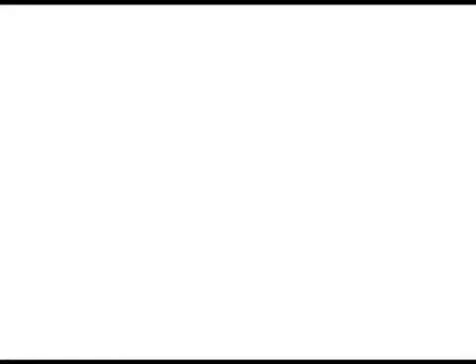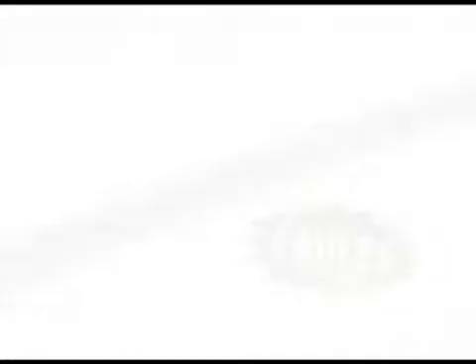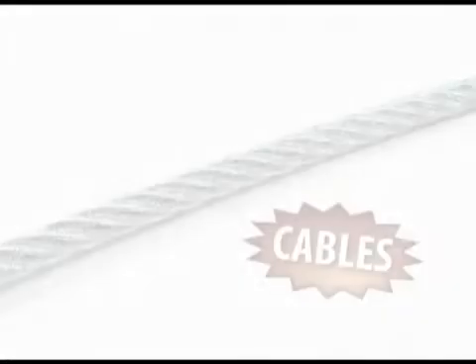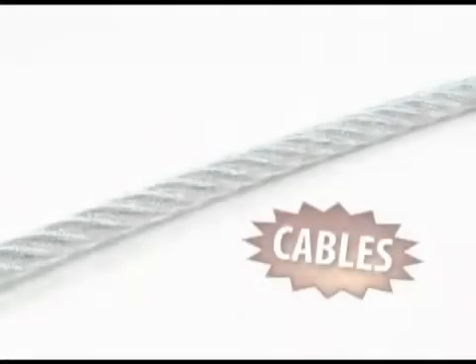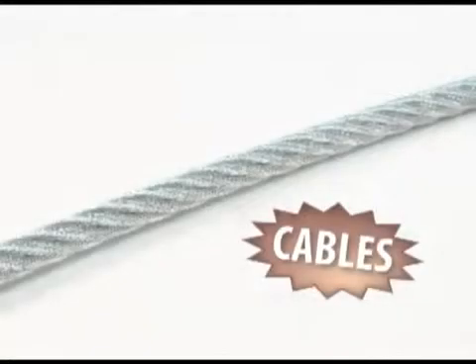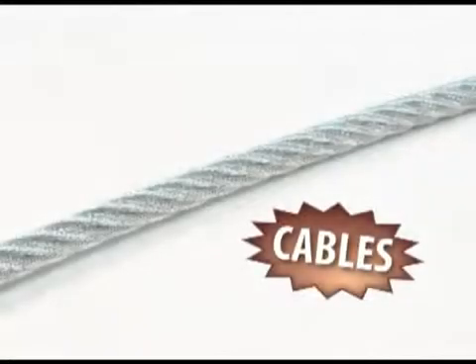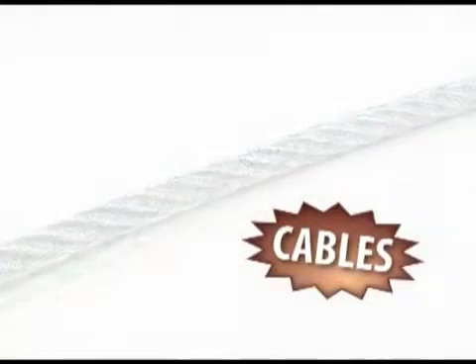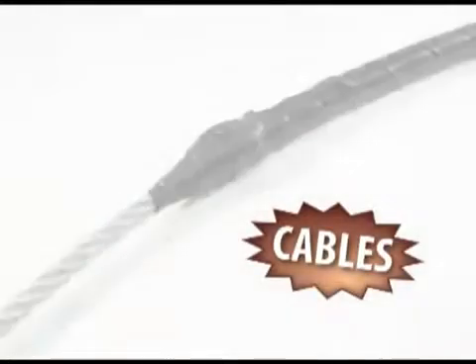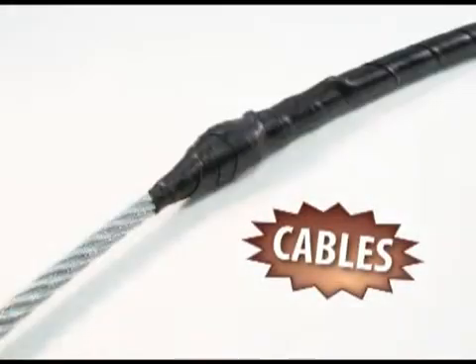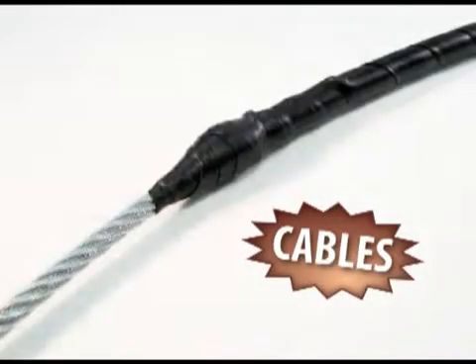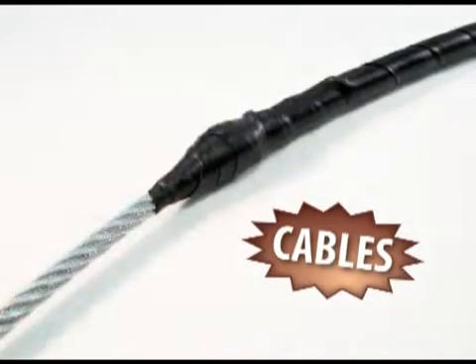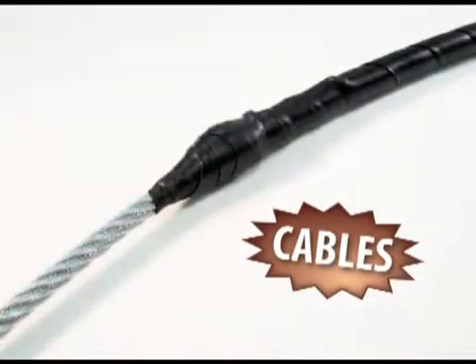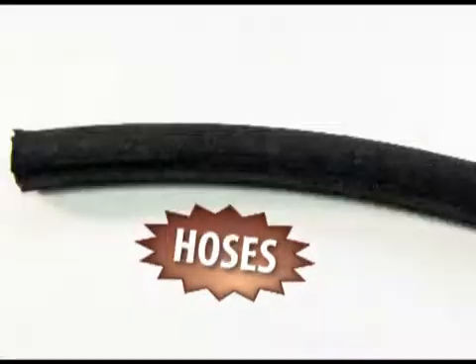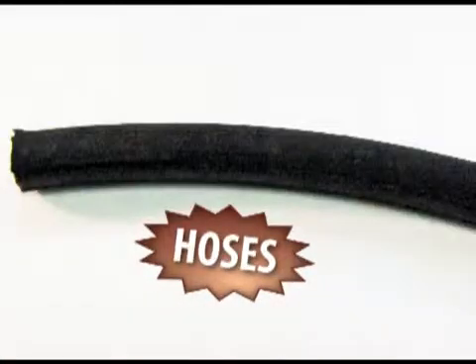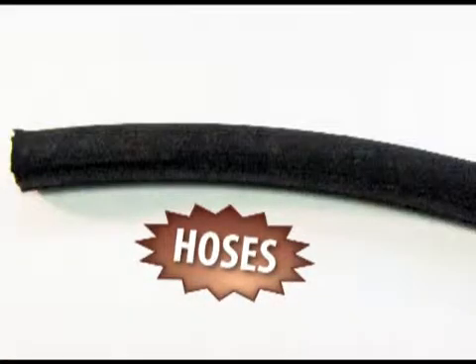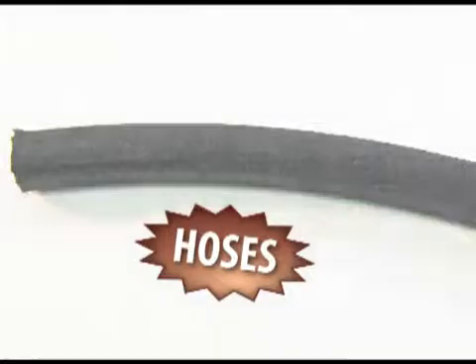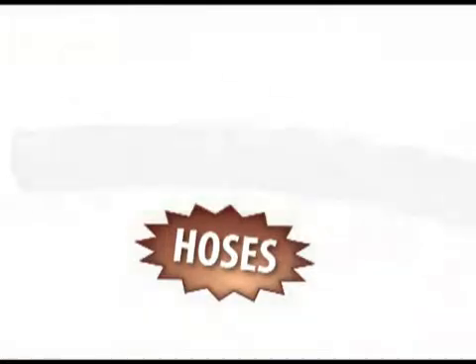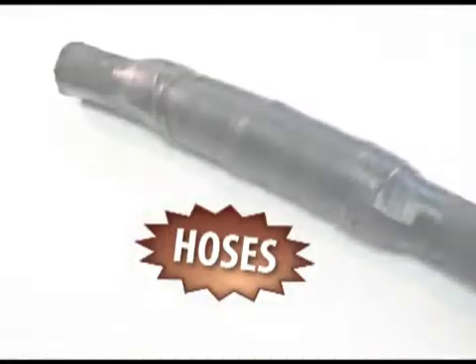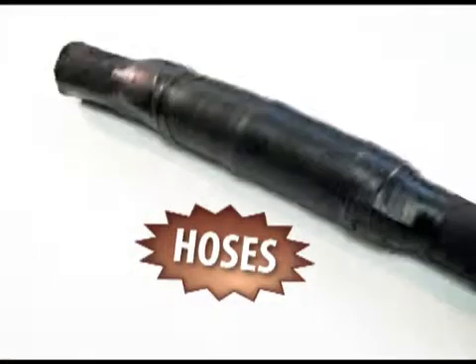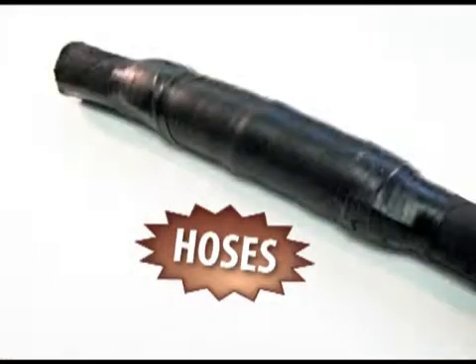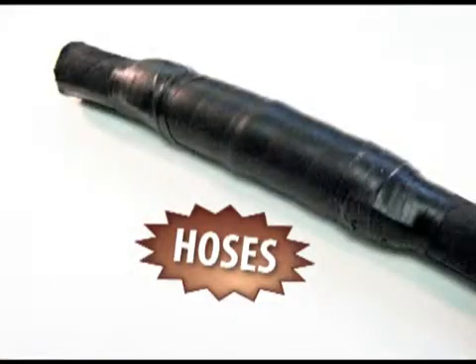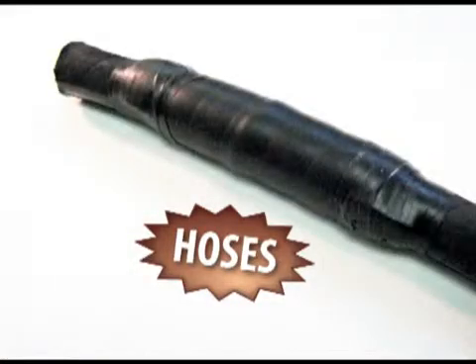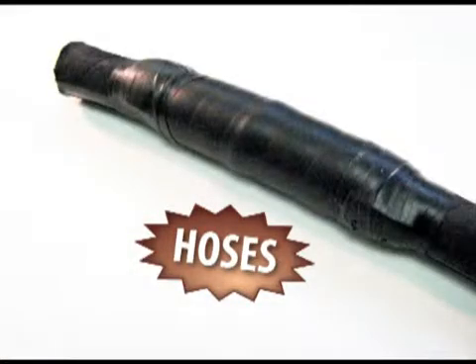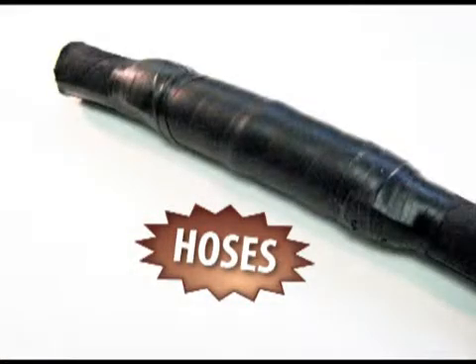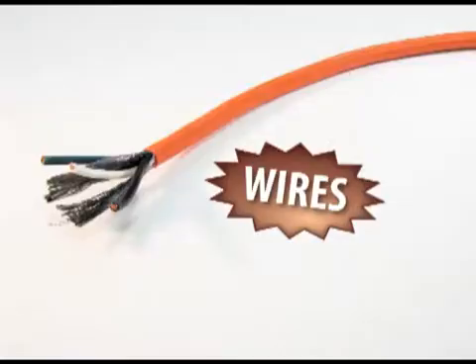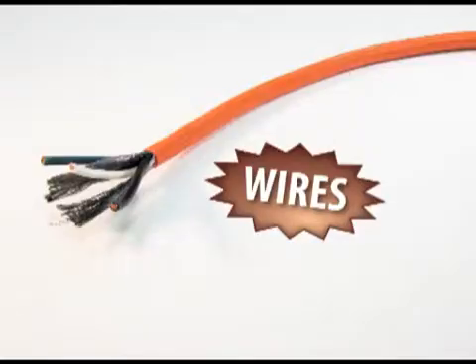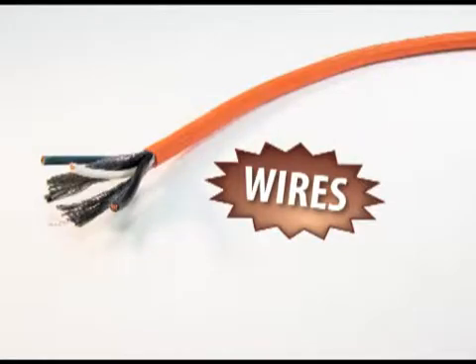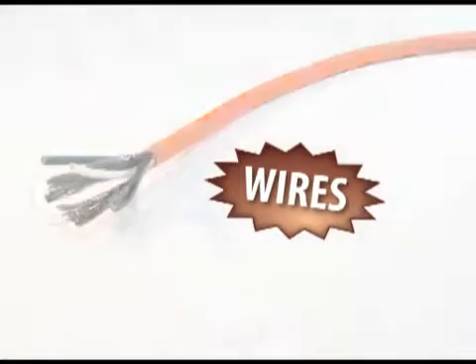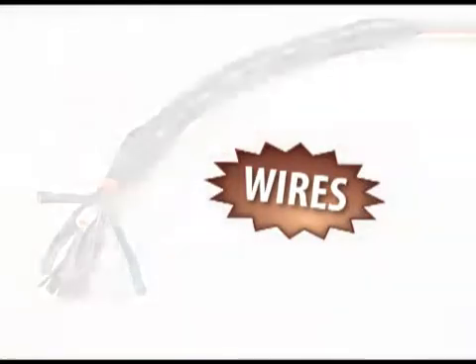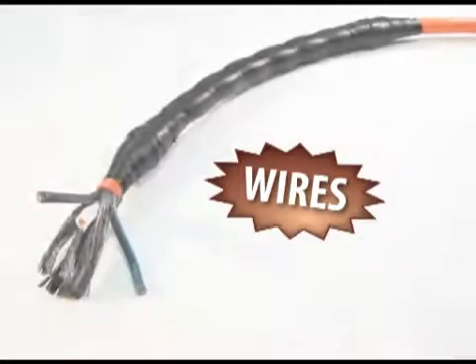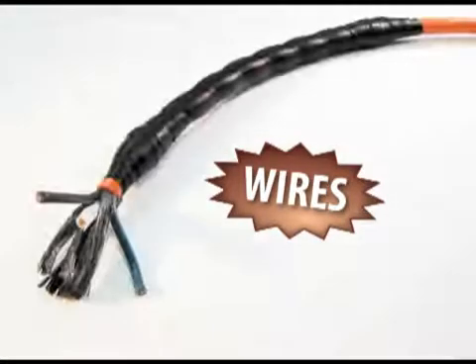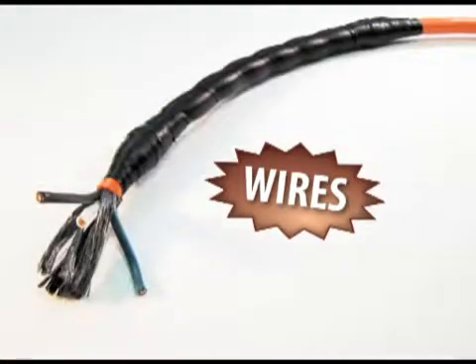Protect your cables, hoses, and wires in a snap.